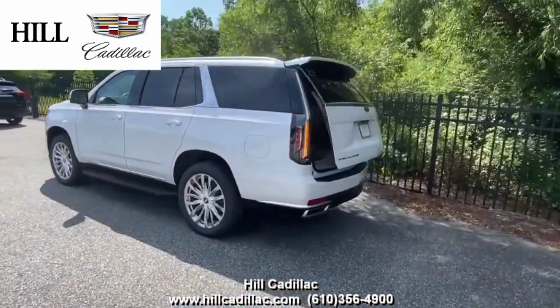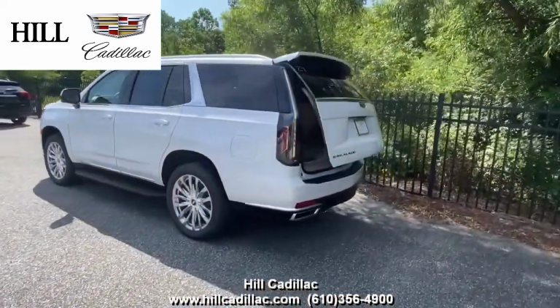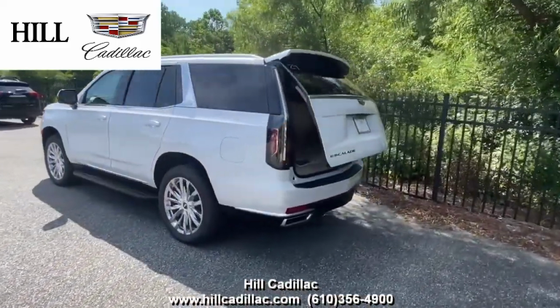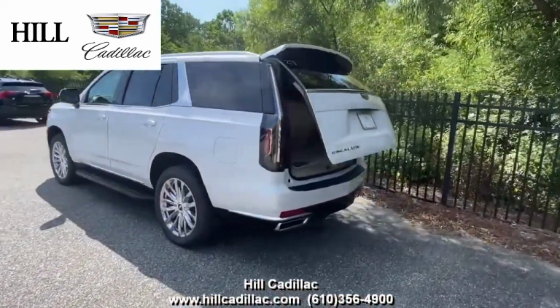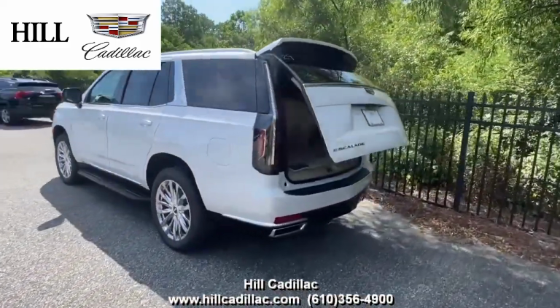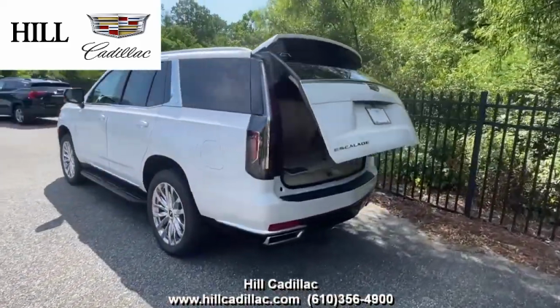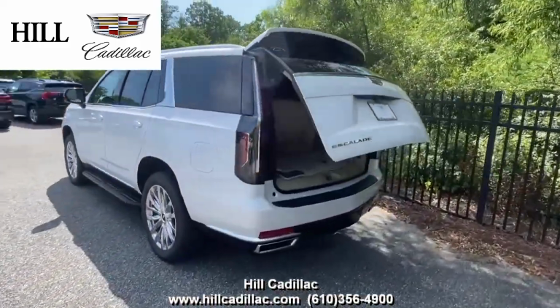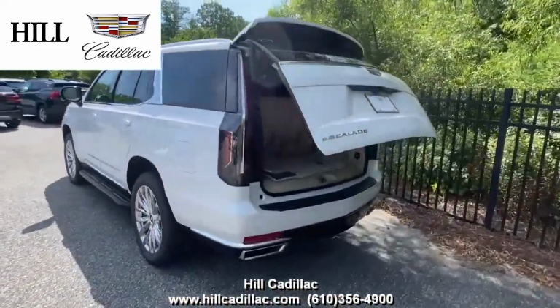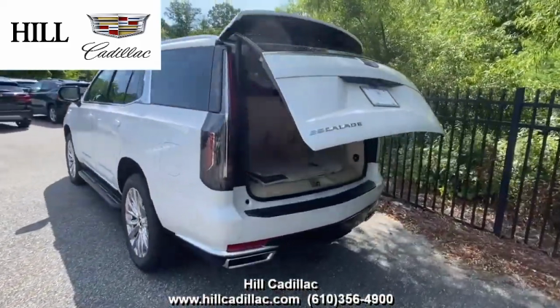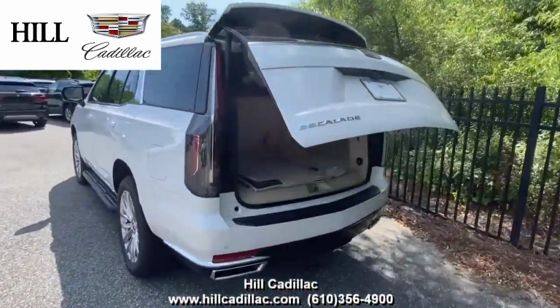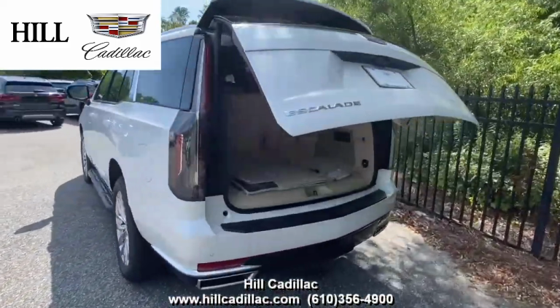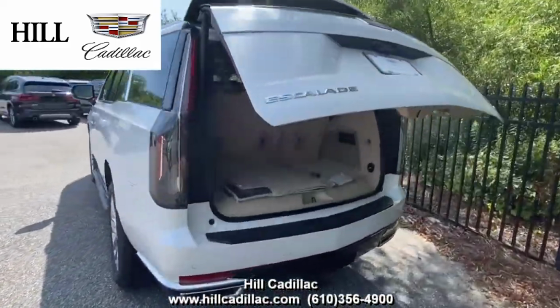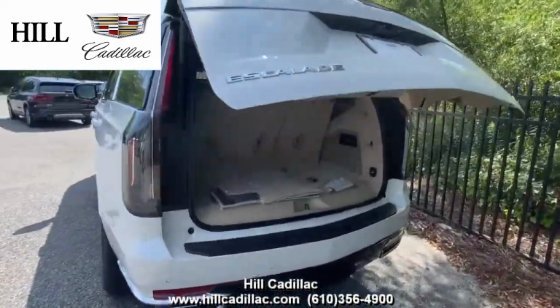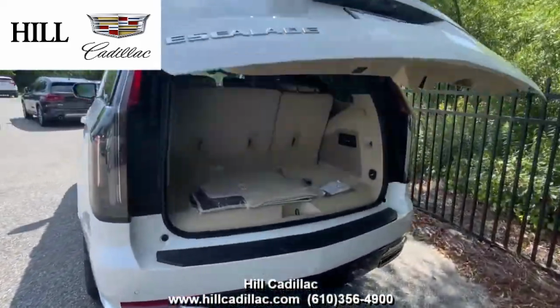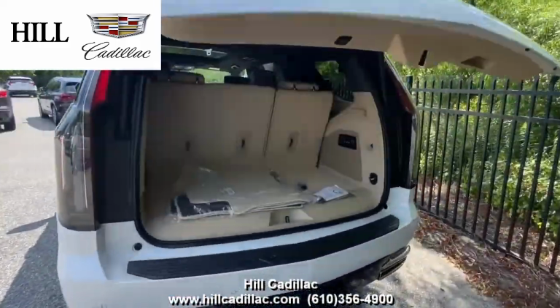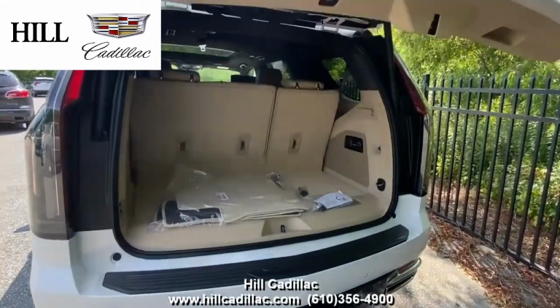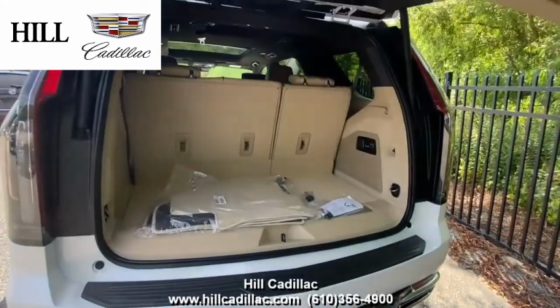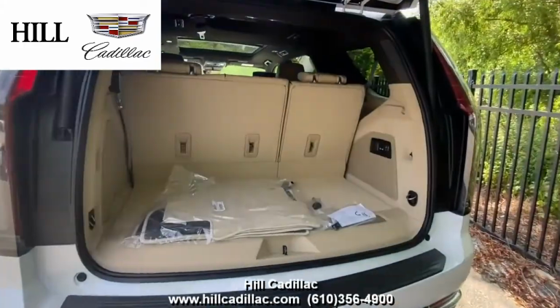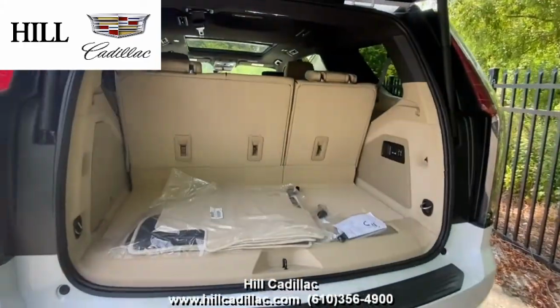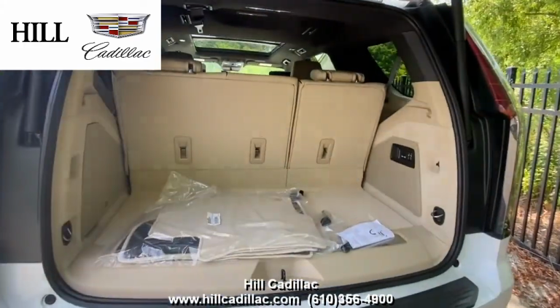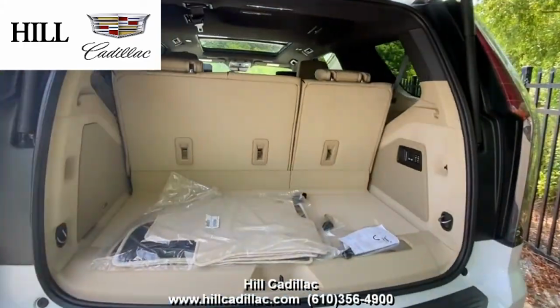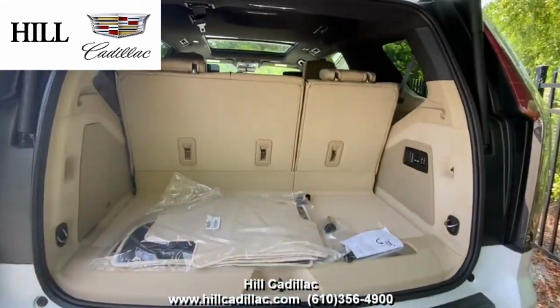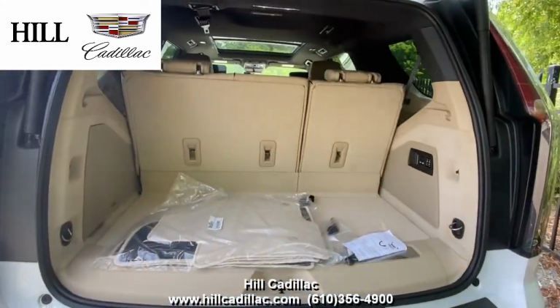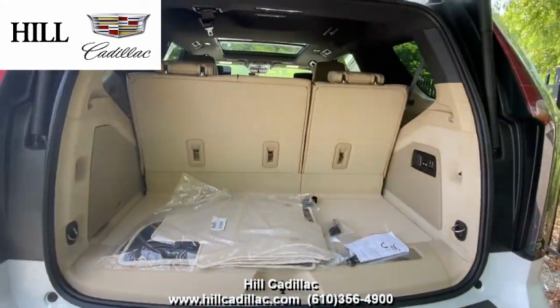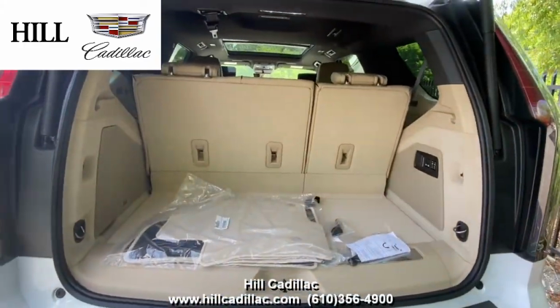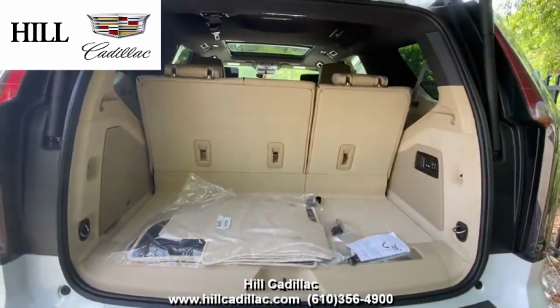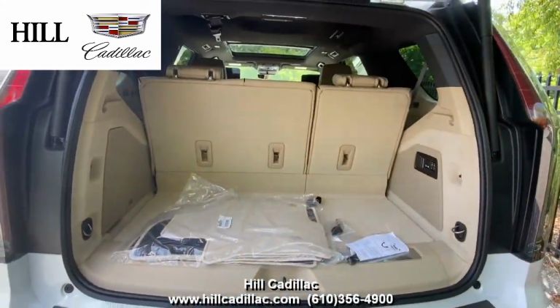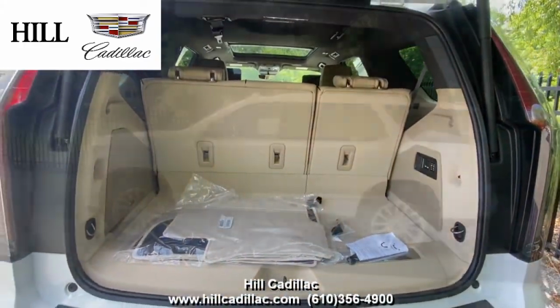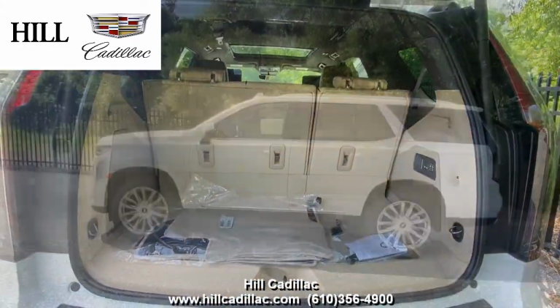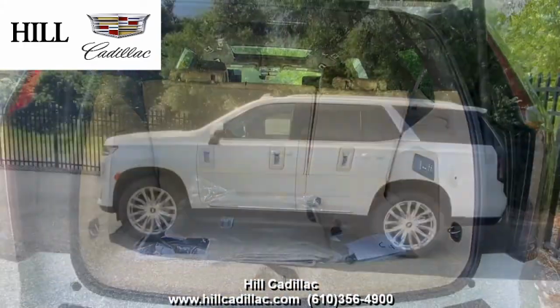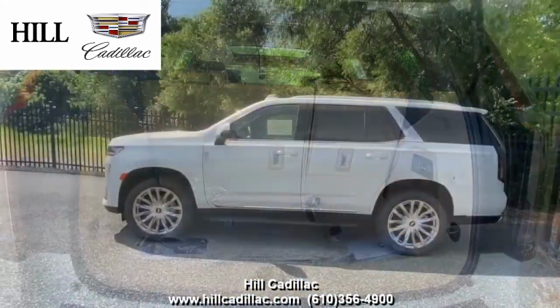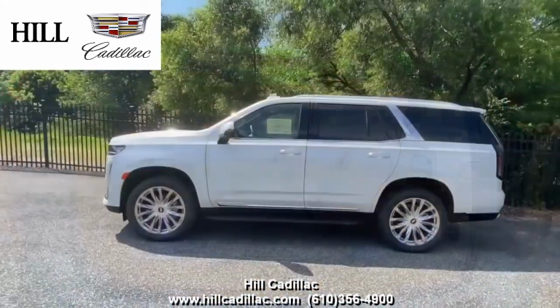It also has a head-up display, heated seats with ventilated front seats, a sunroof, a rear seat media system, and a lot more.